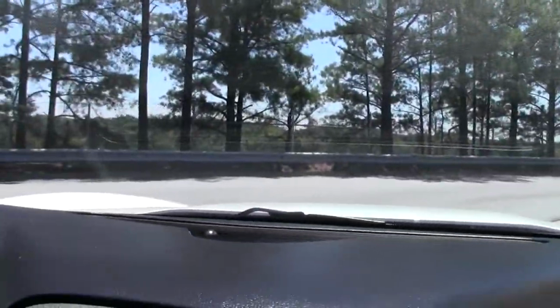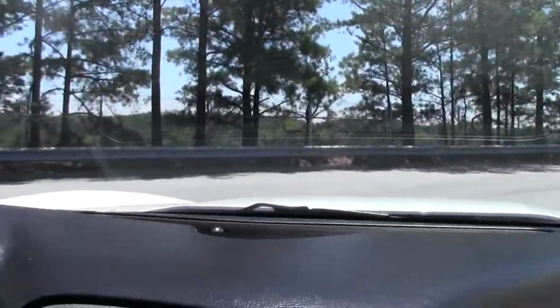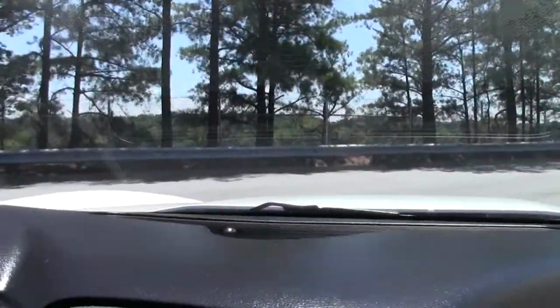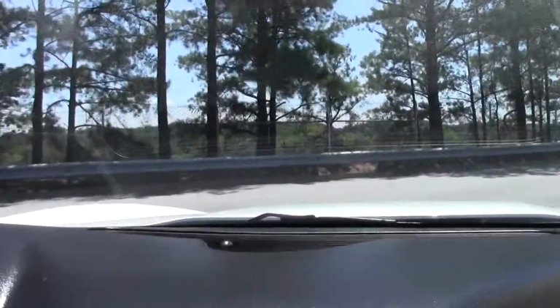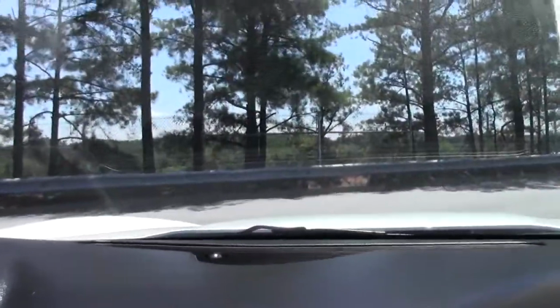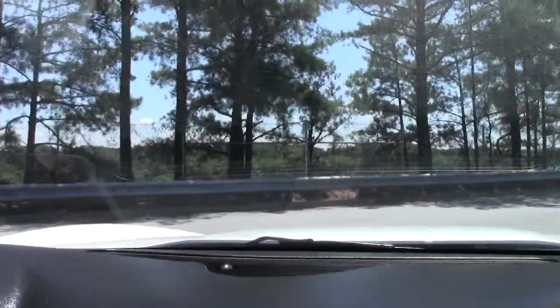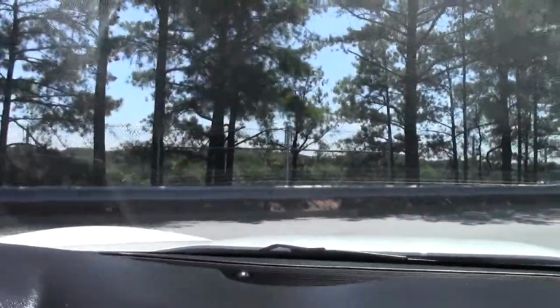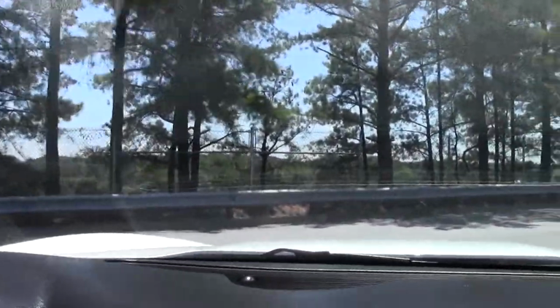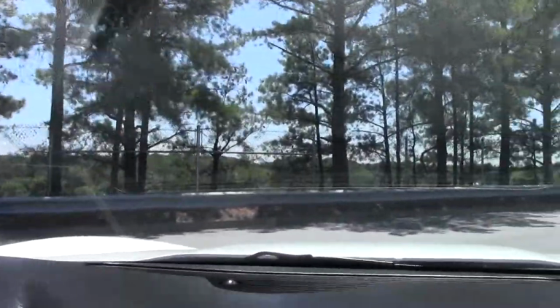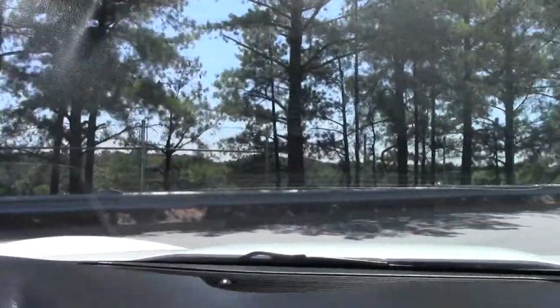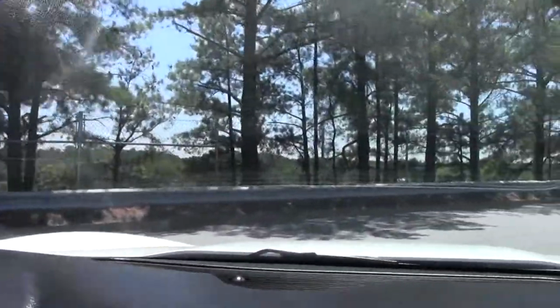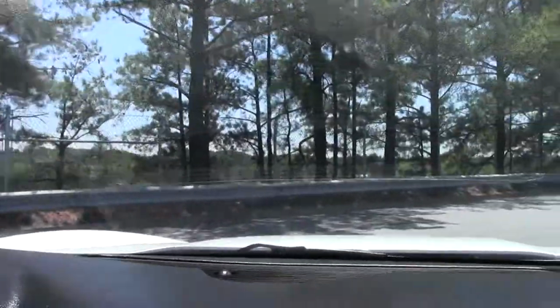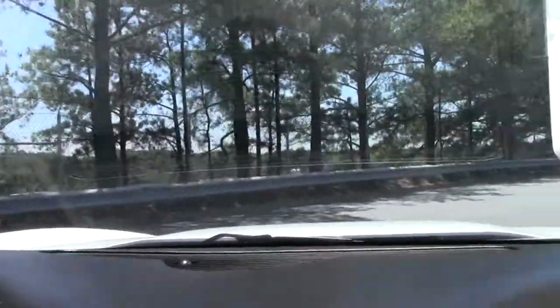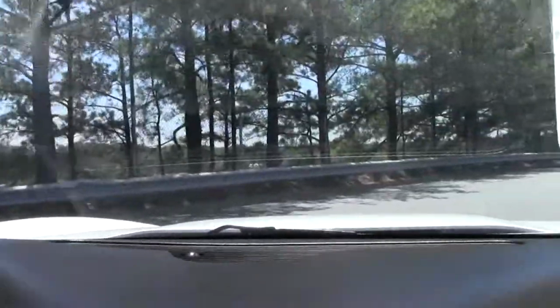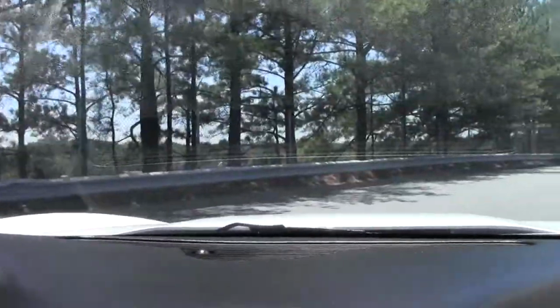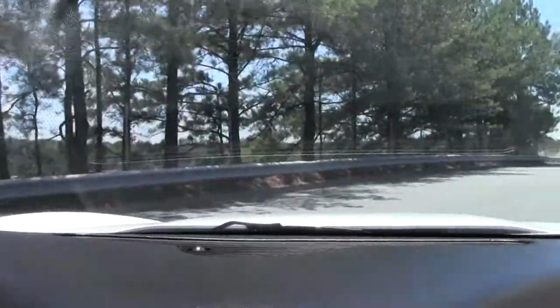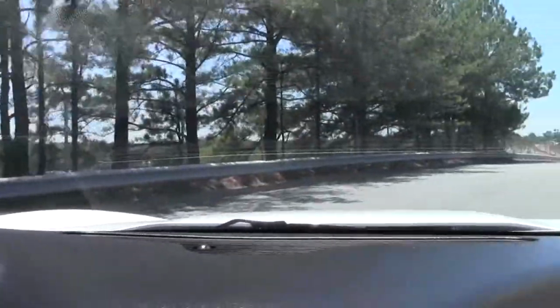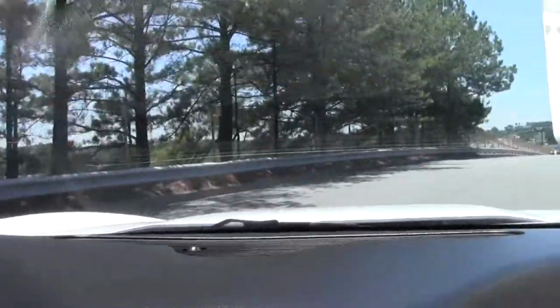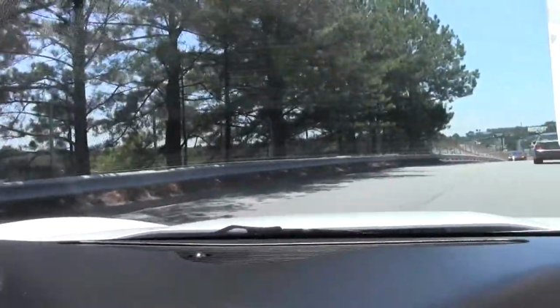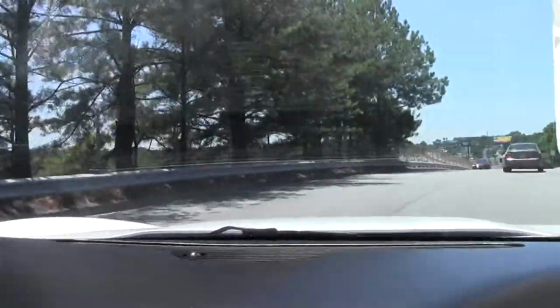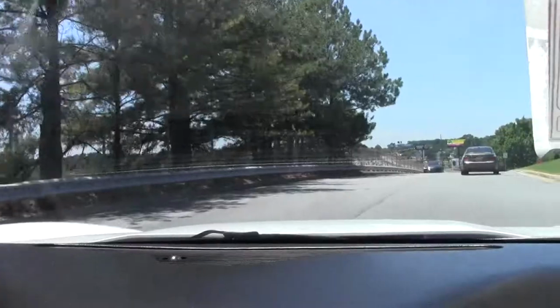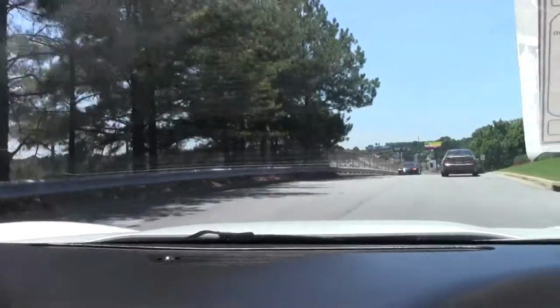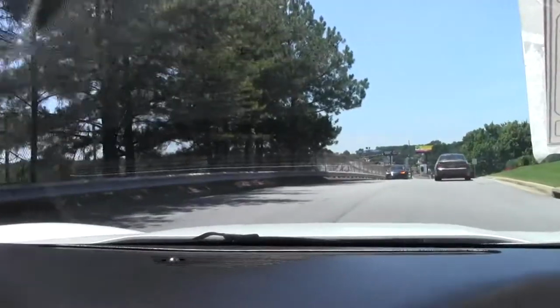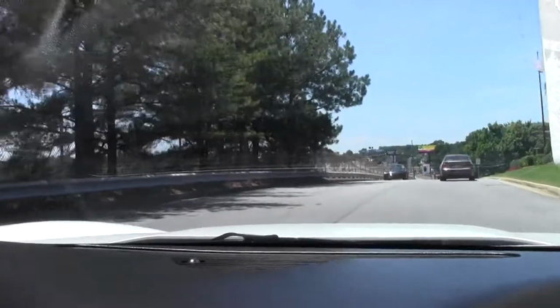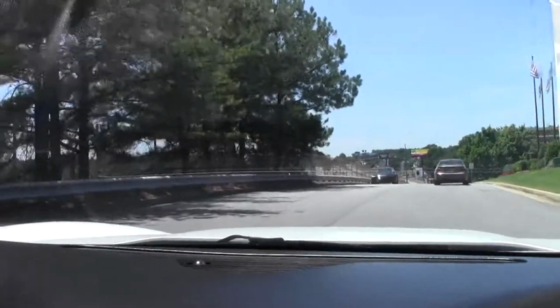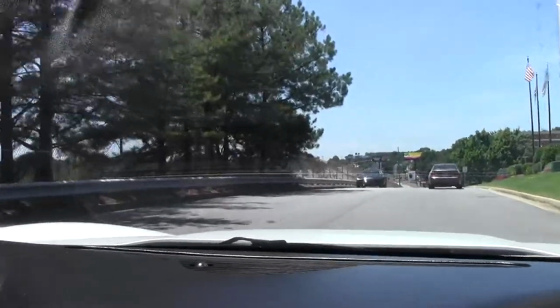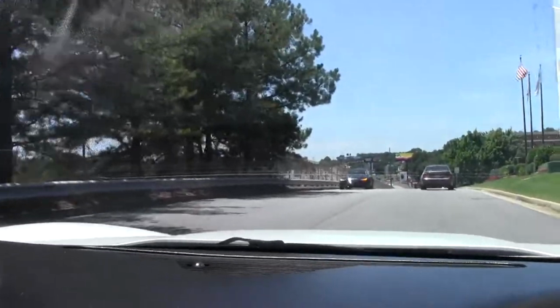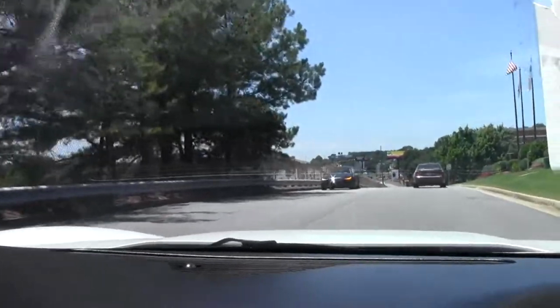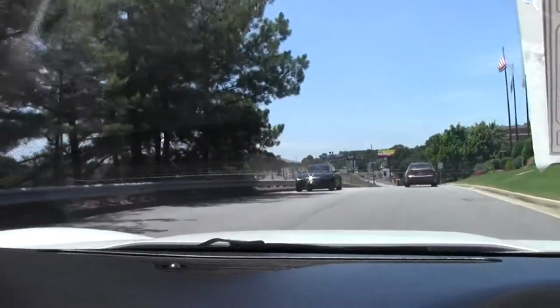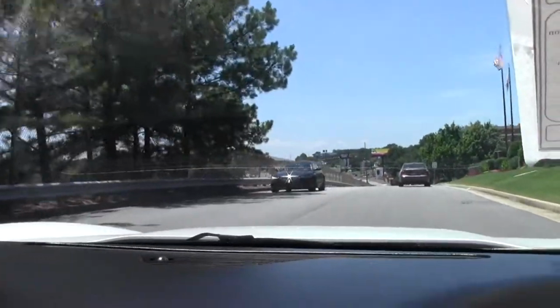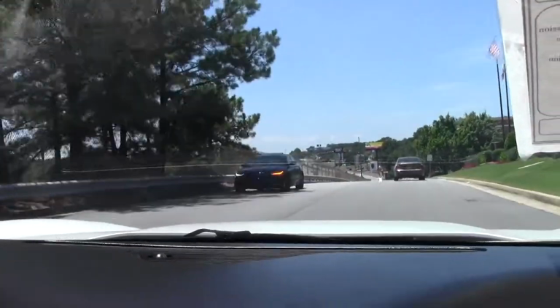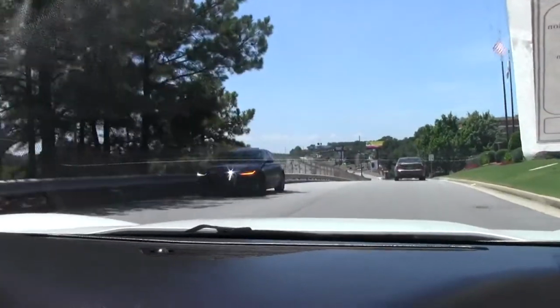Here we go. I'm going to take you on a test drive.